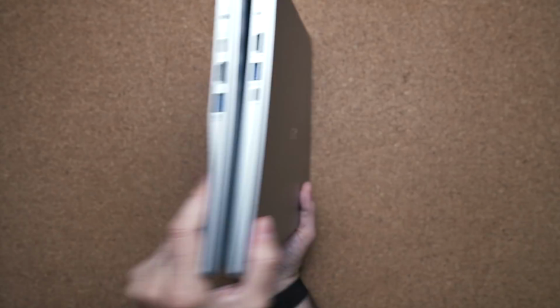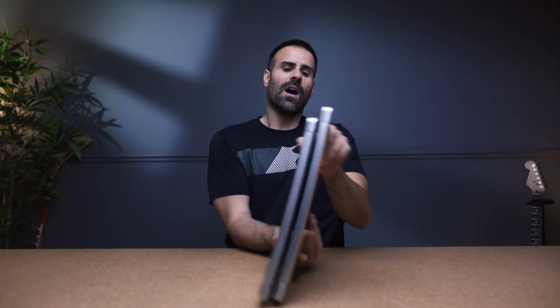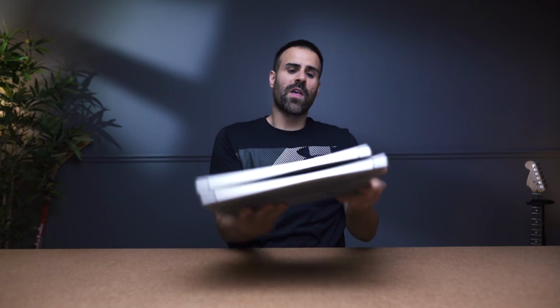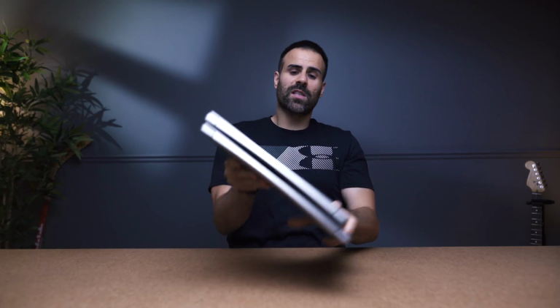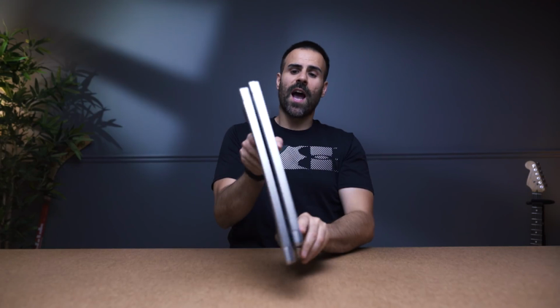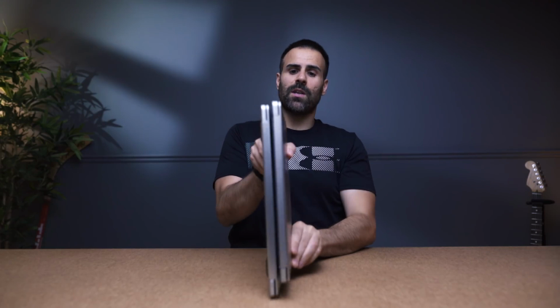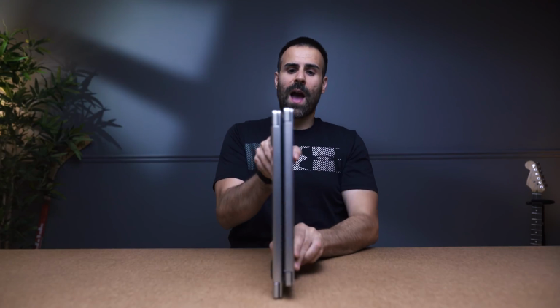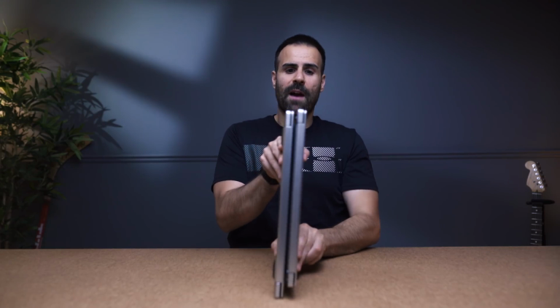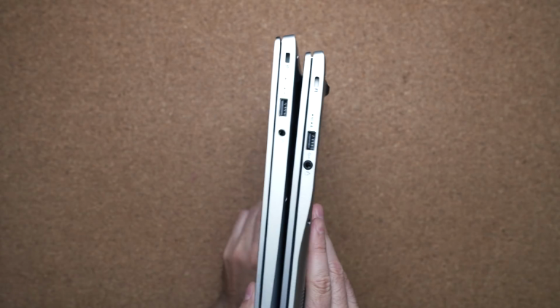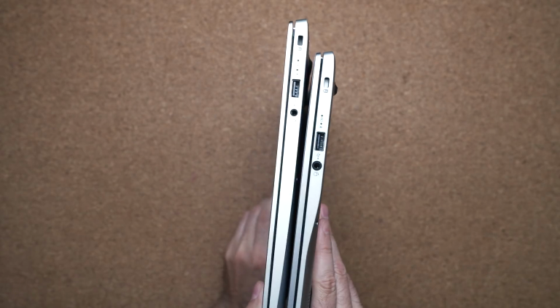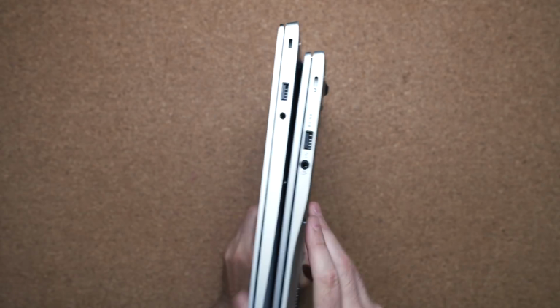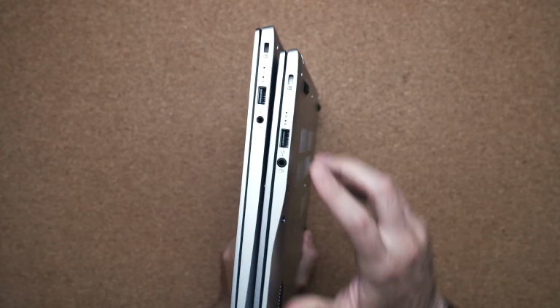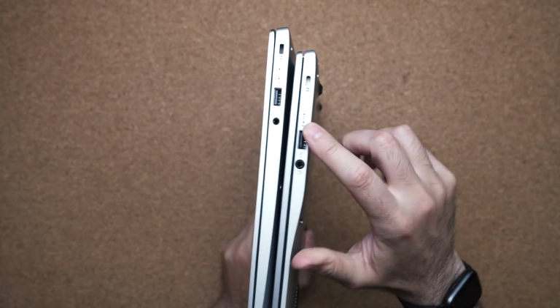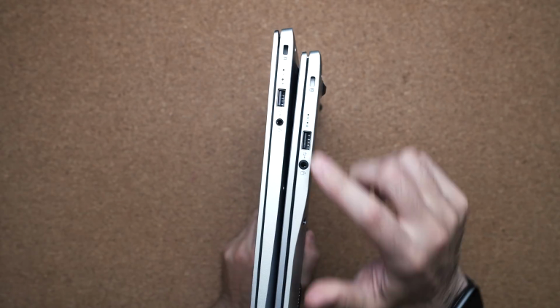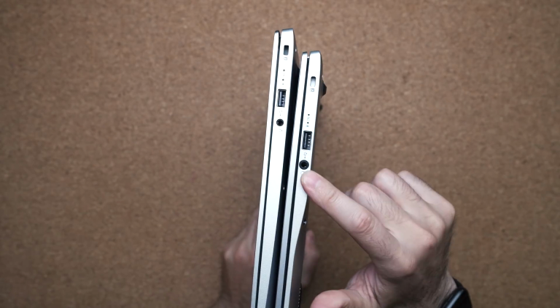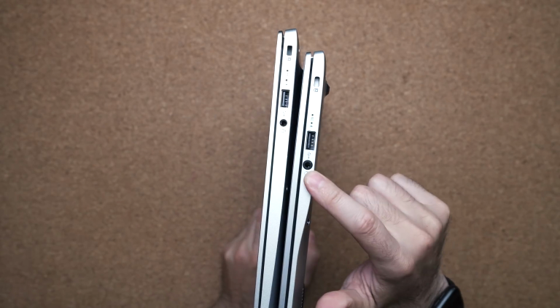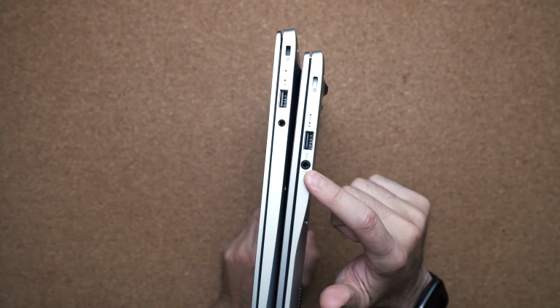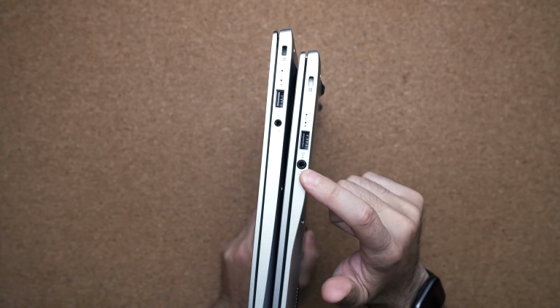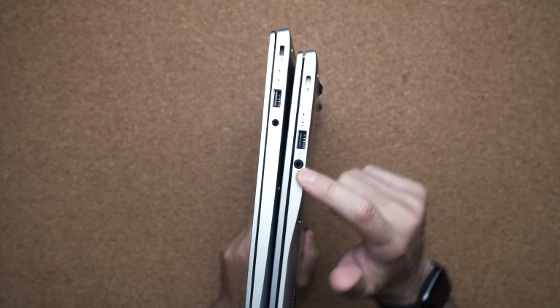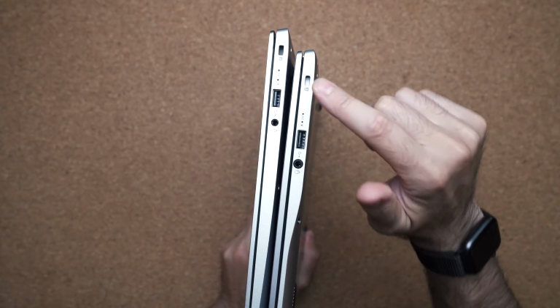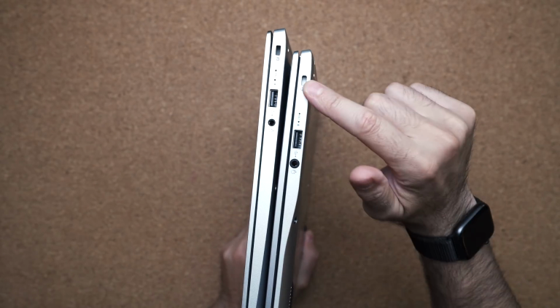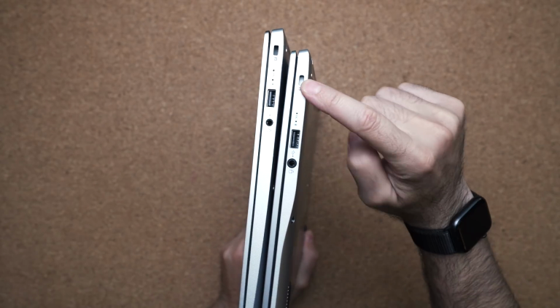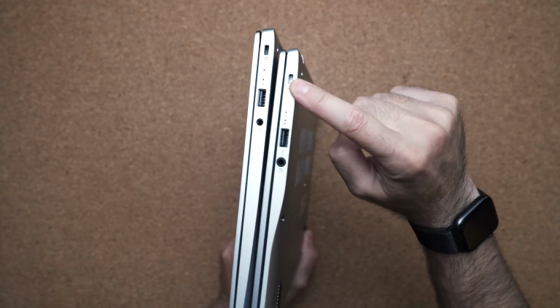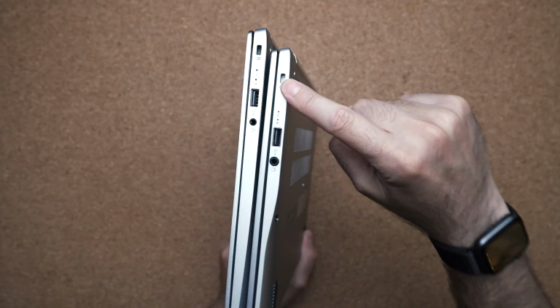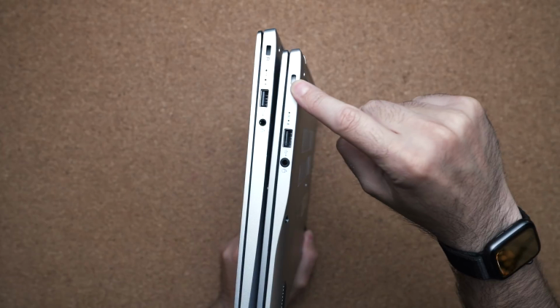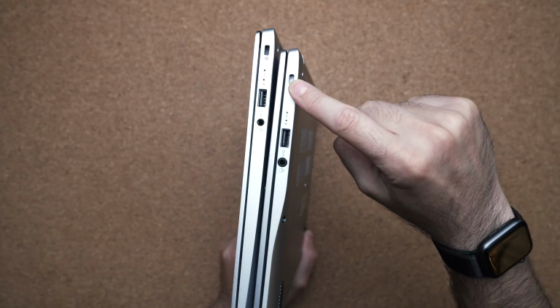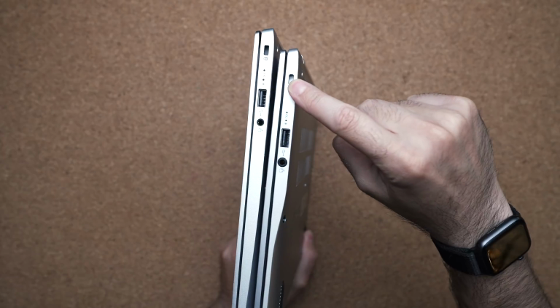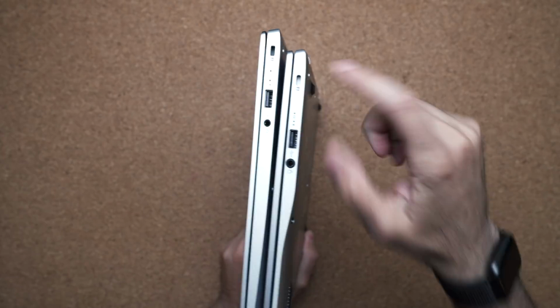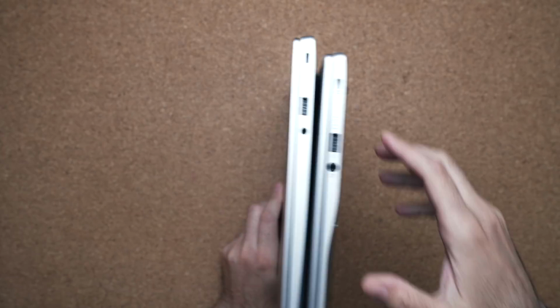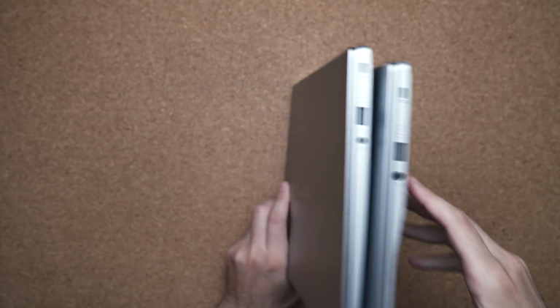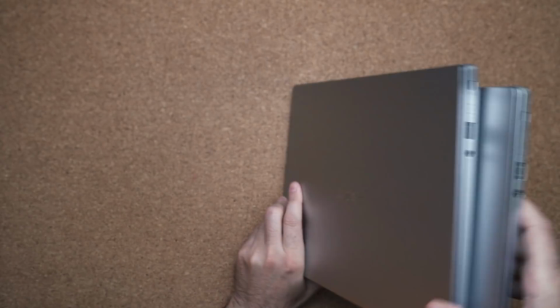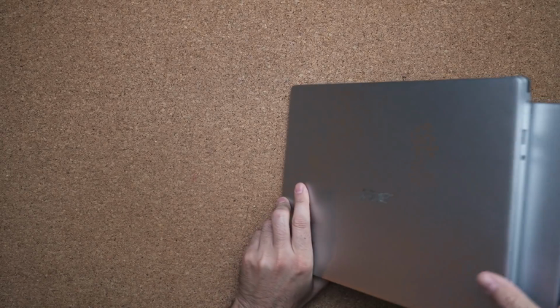On the other side, you have another USB port, audio jack, and of course, a Noble Lock.